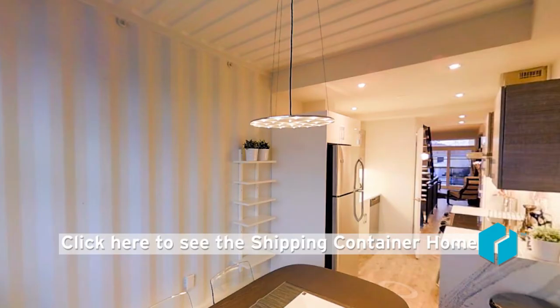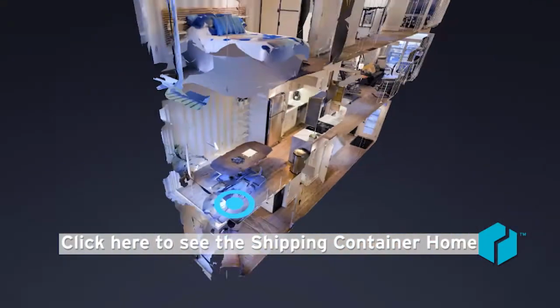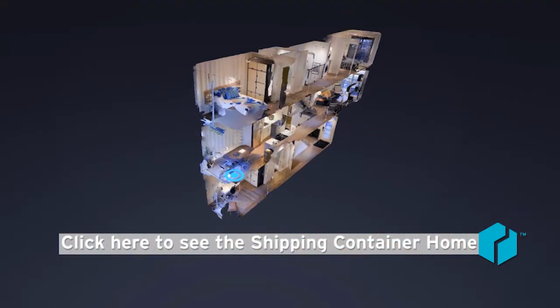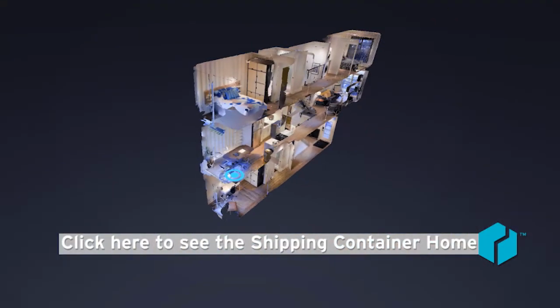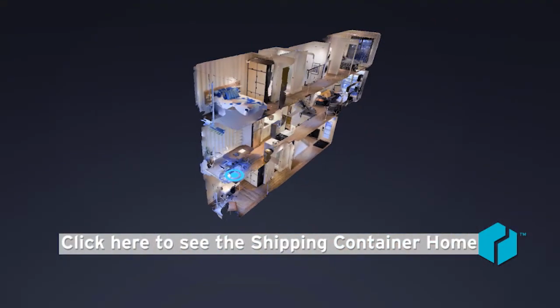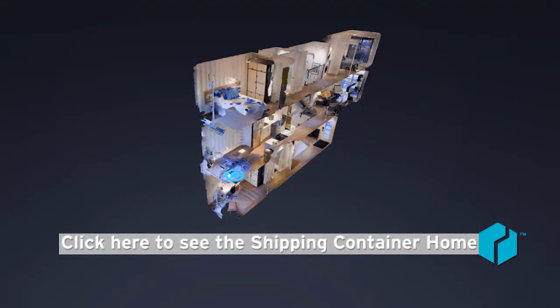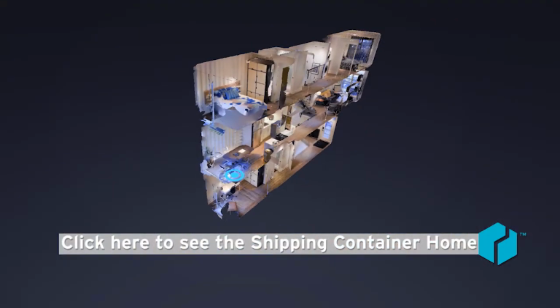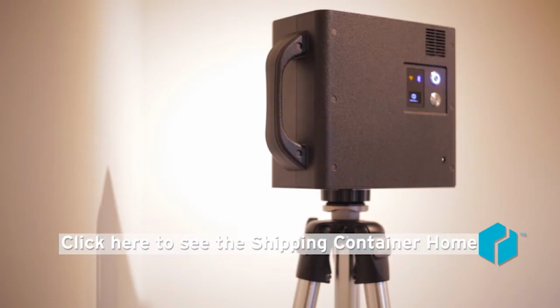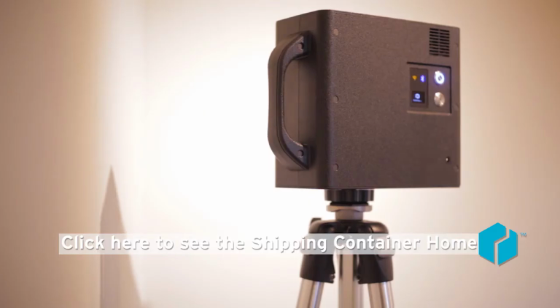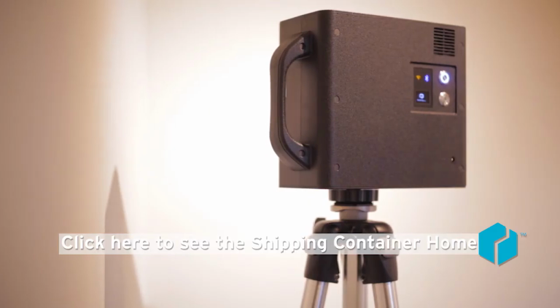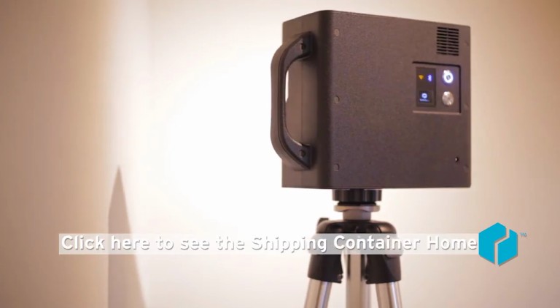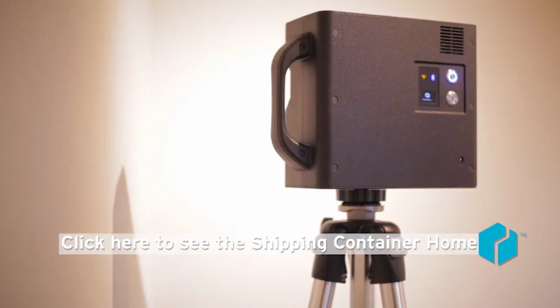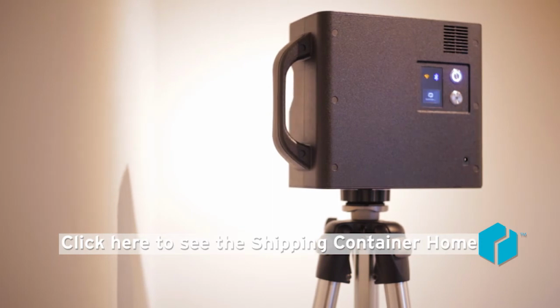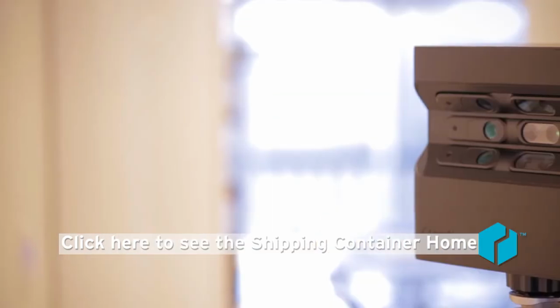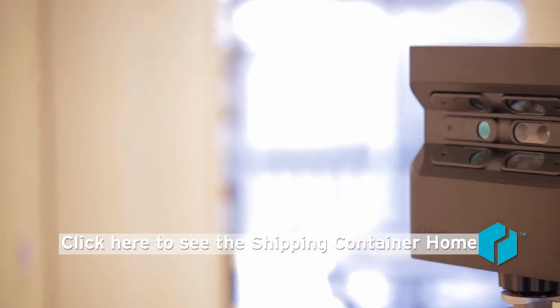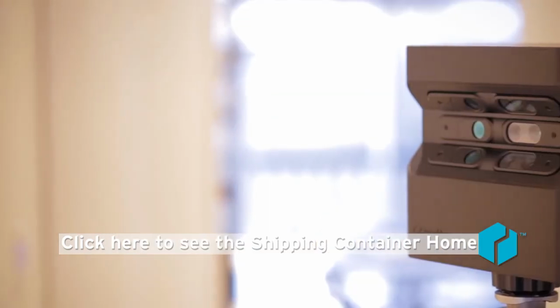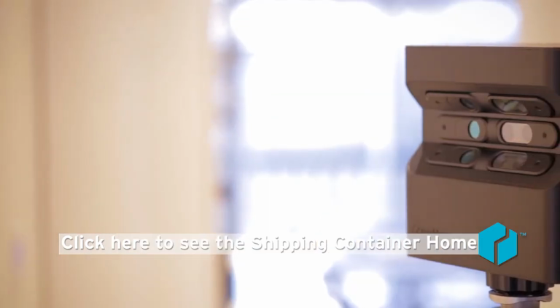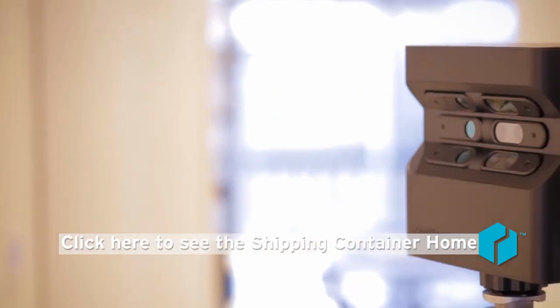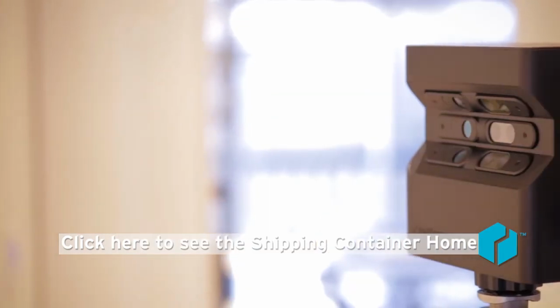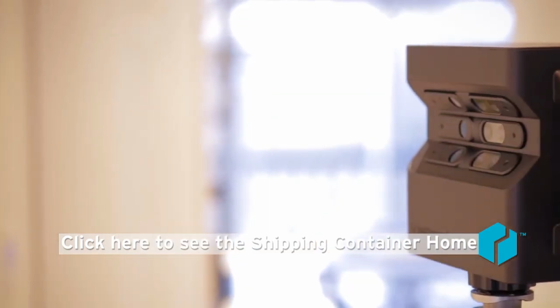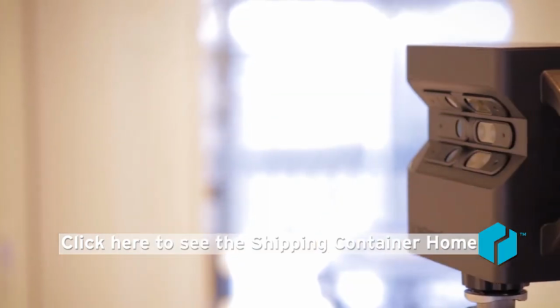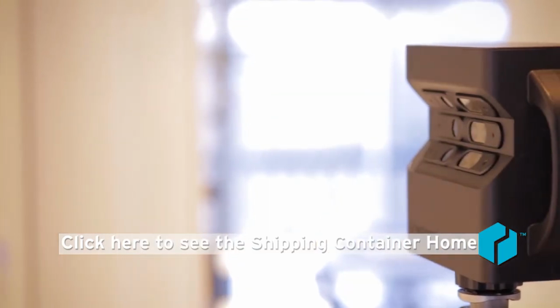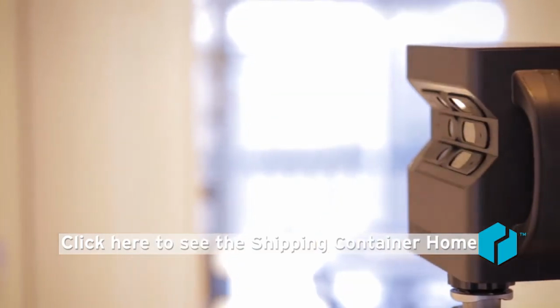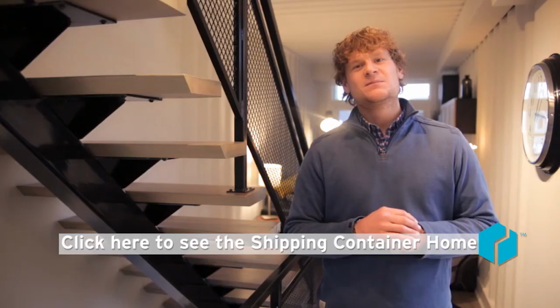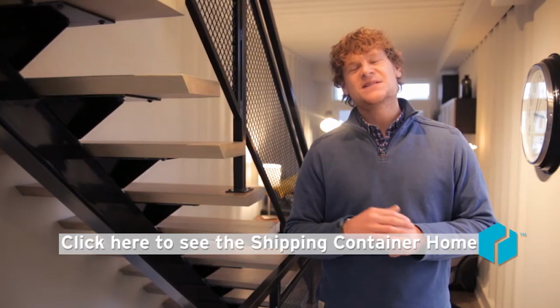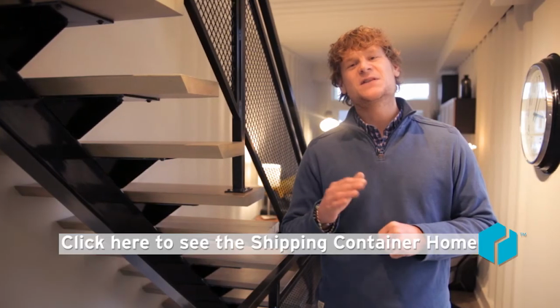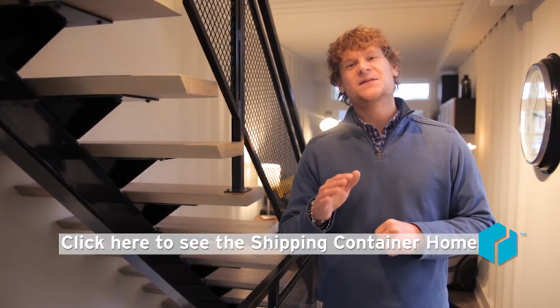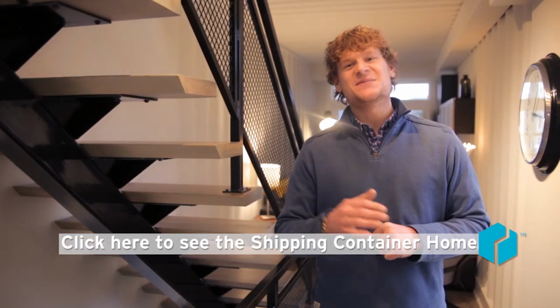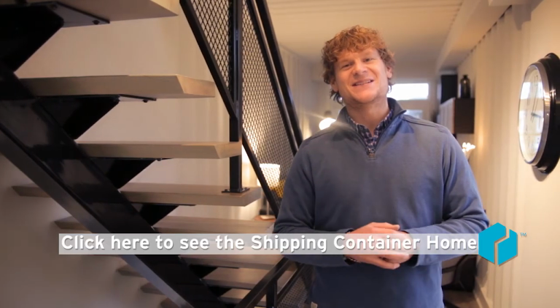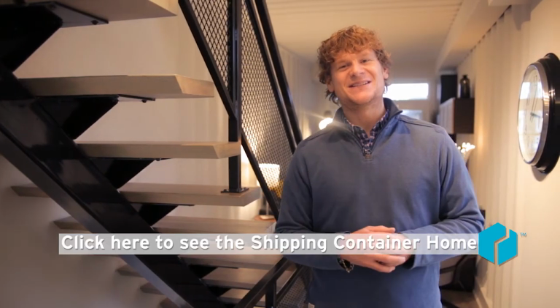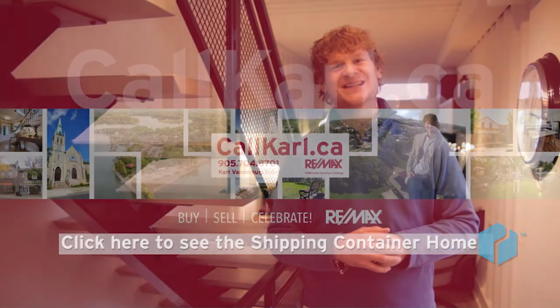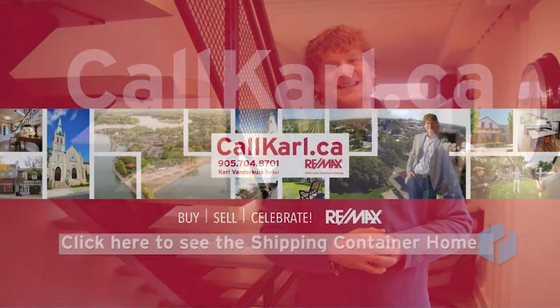If you feel that video and the Matterport 3D camera could be something for you and your property, please feel free to give me a call anytime.